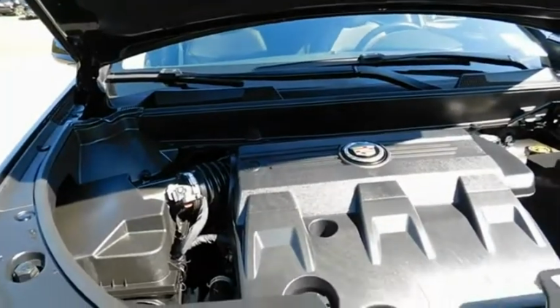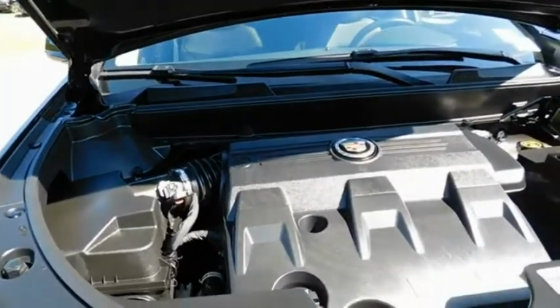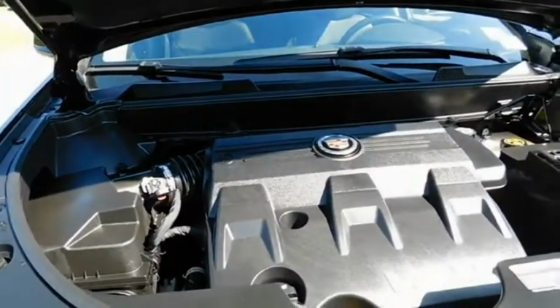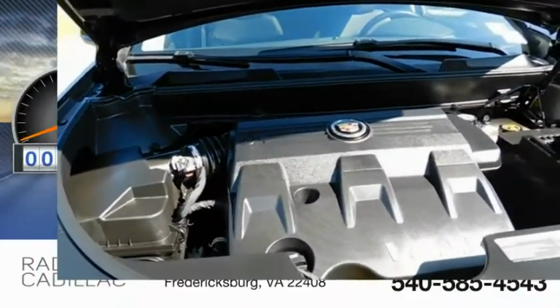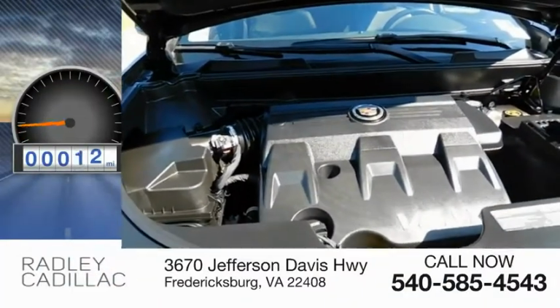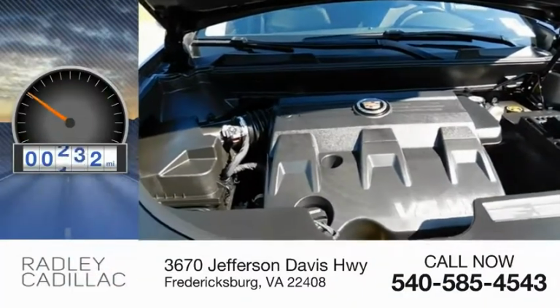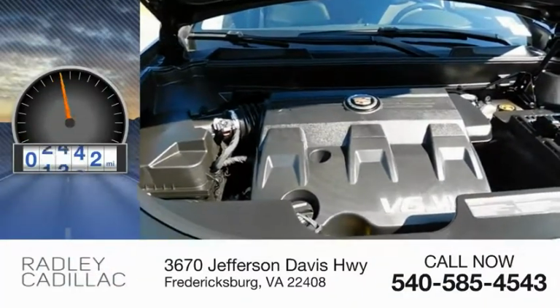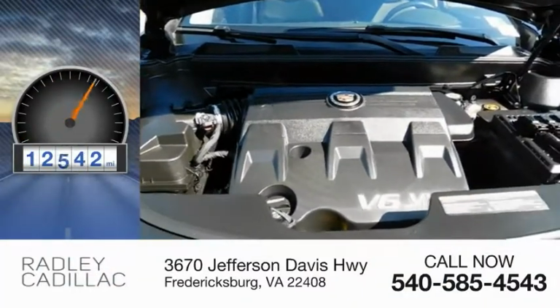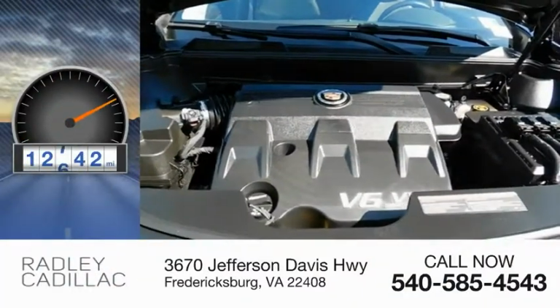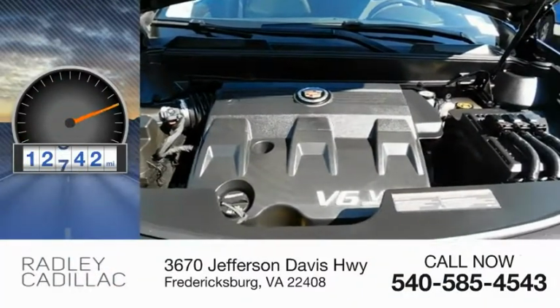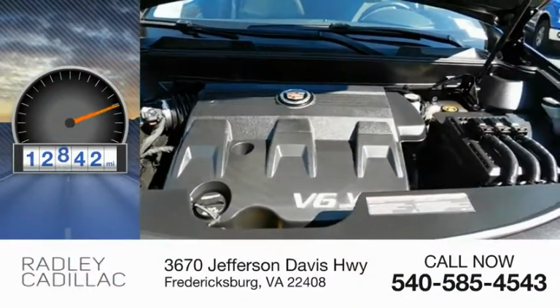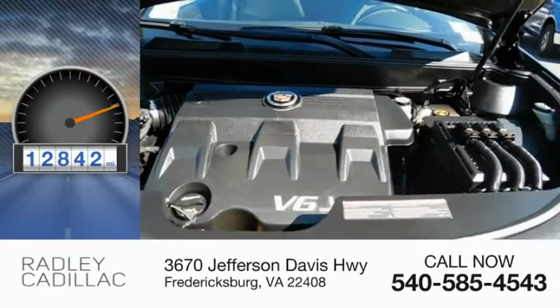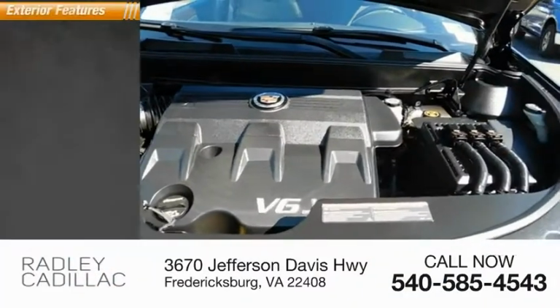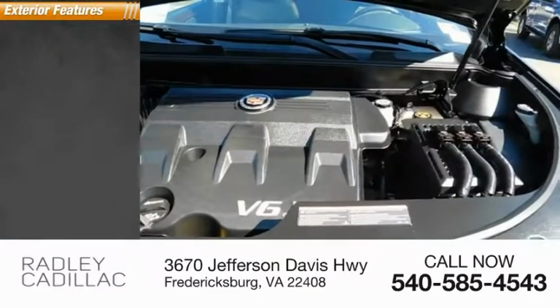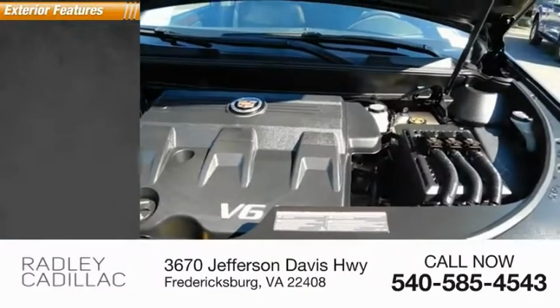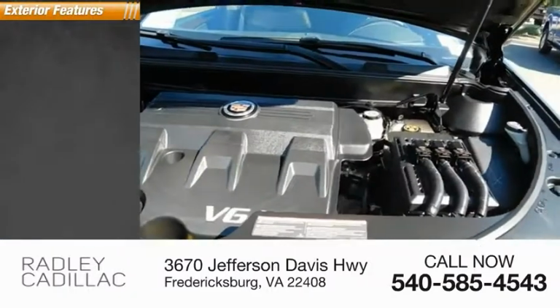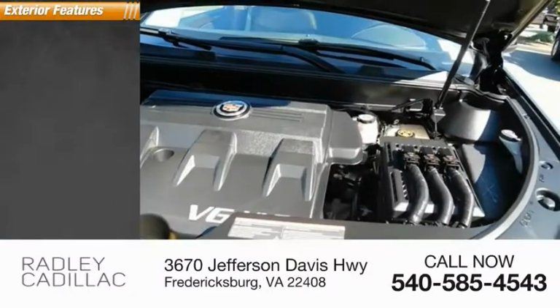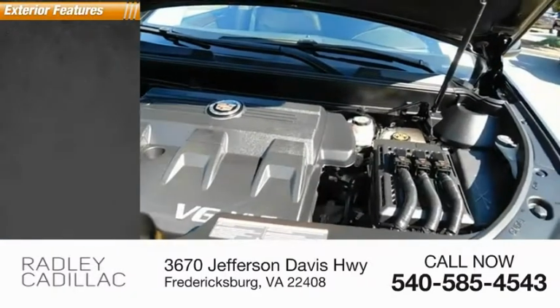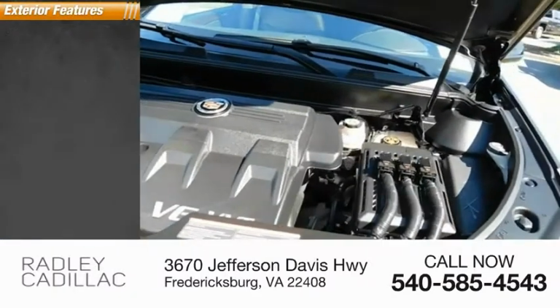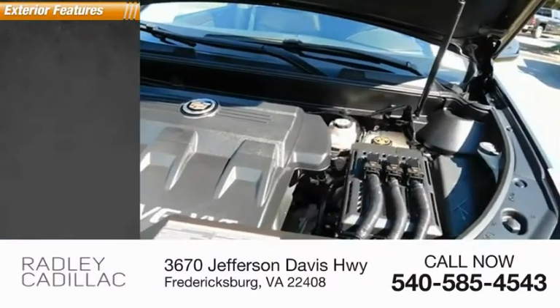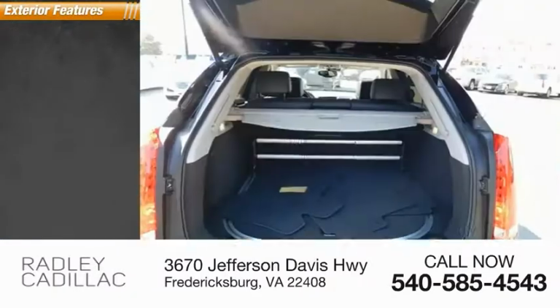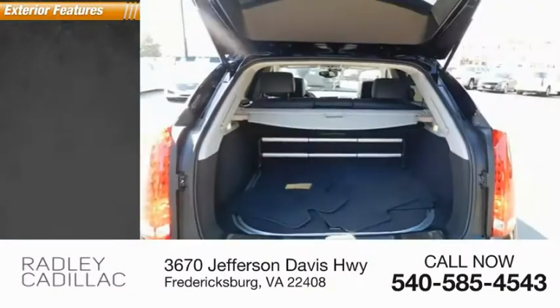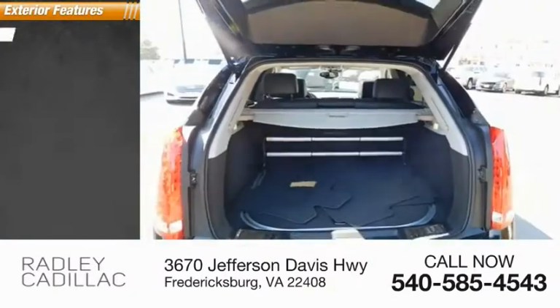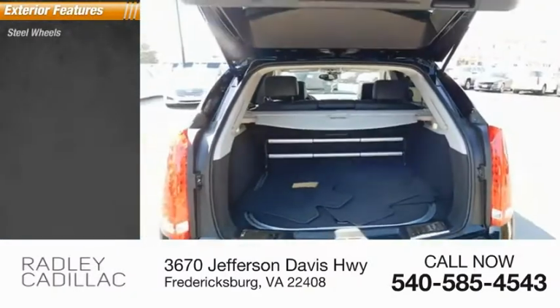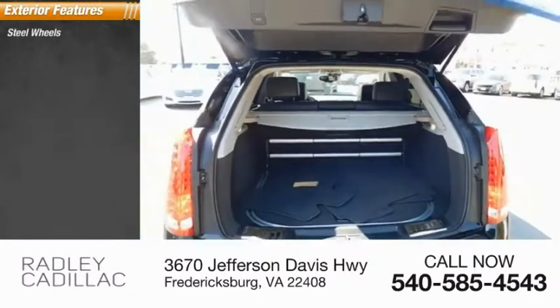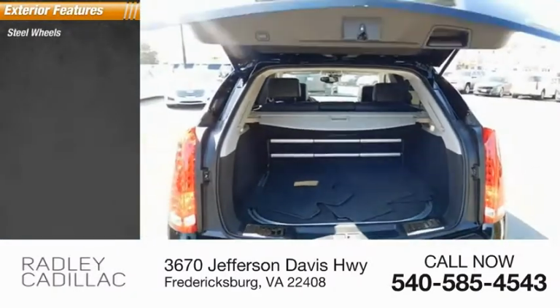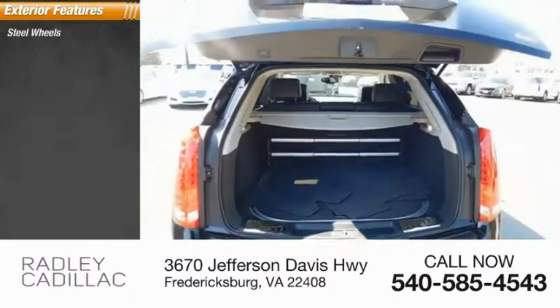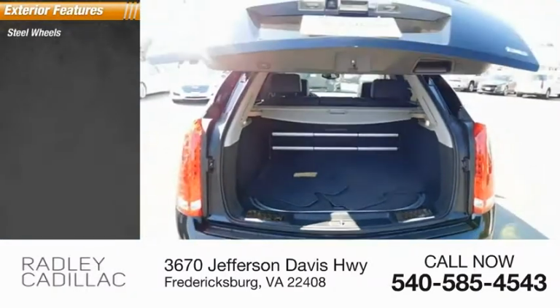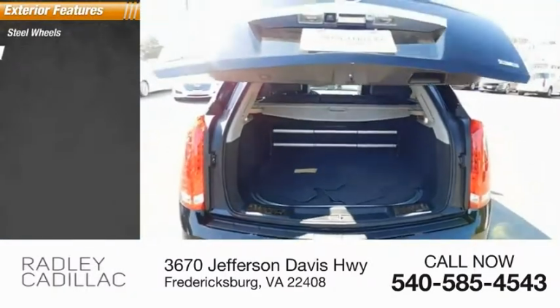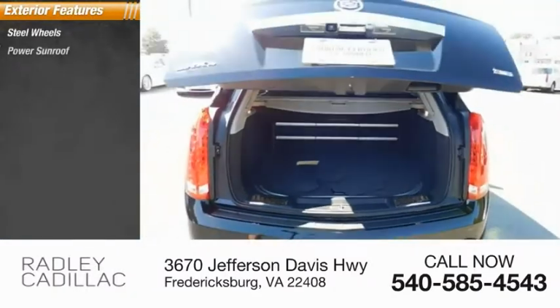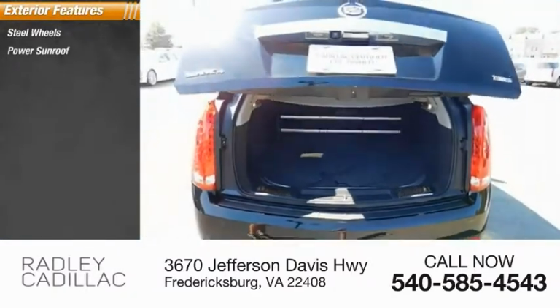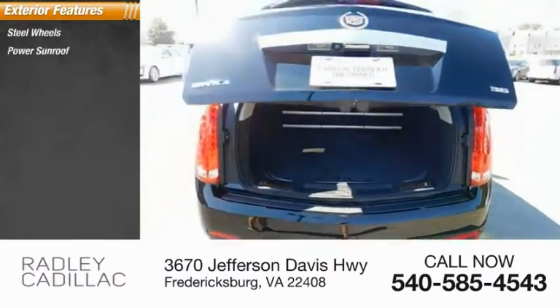This vehicle has less than 15,000 miles. Here are some of this vehicle's great options: steel wheels, power sunroof.